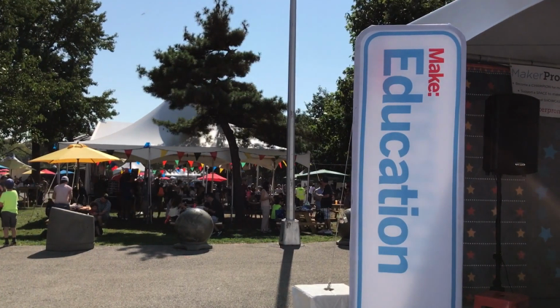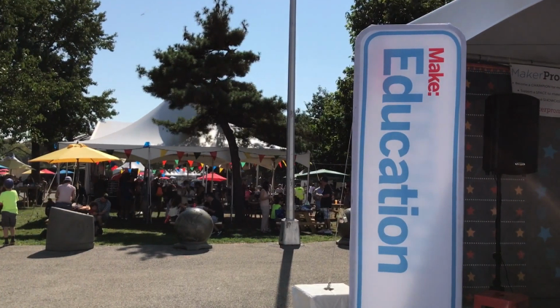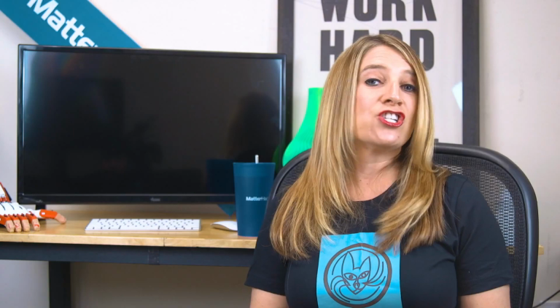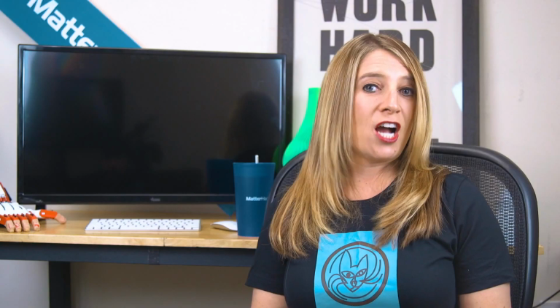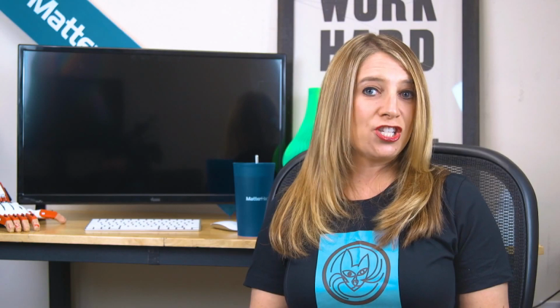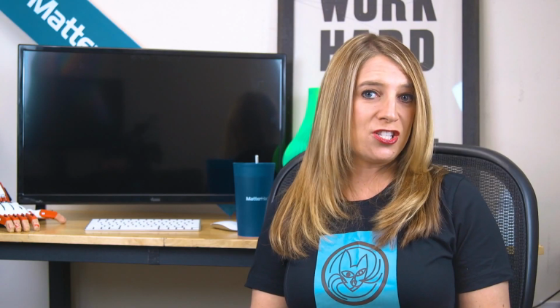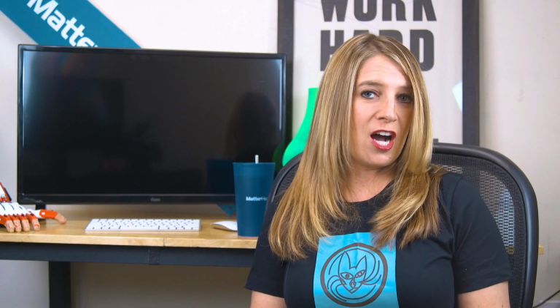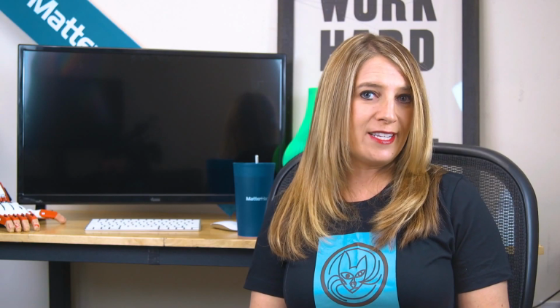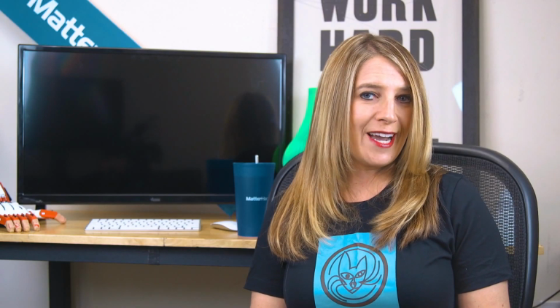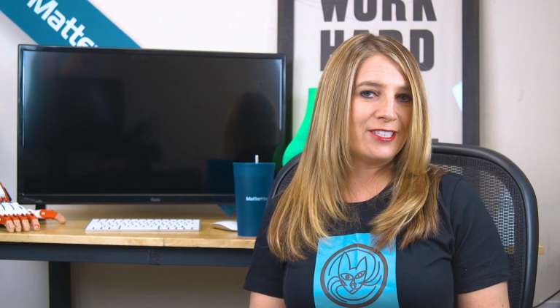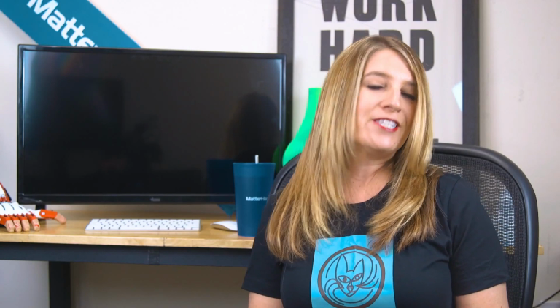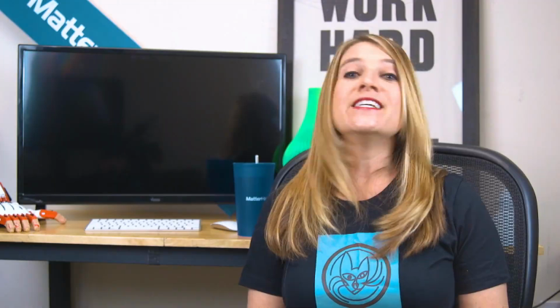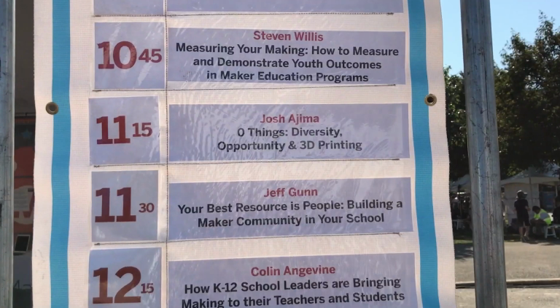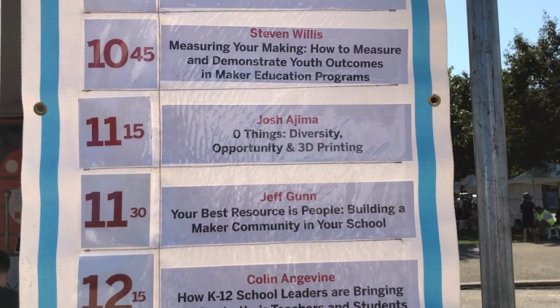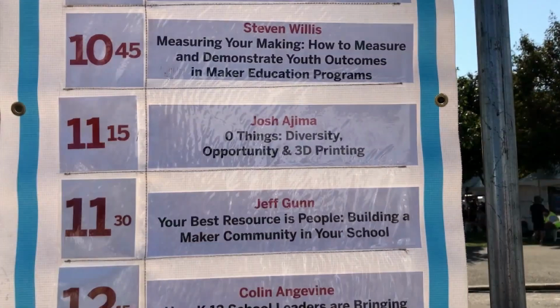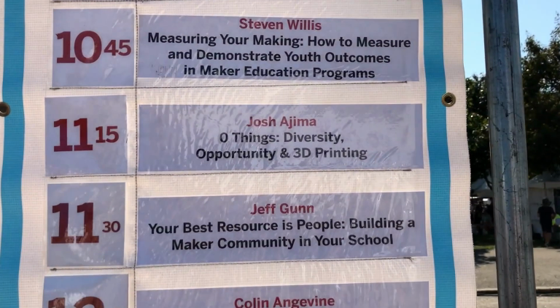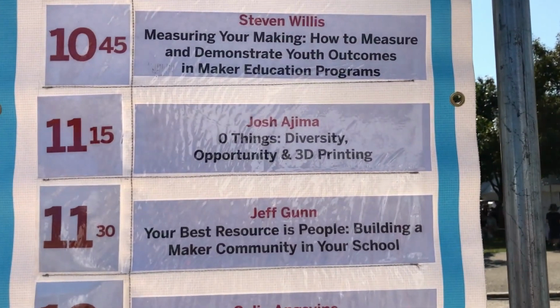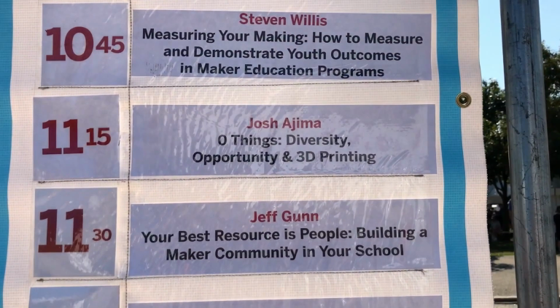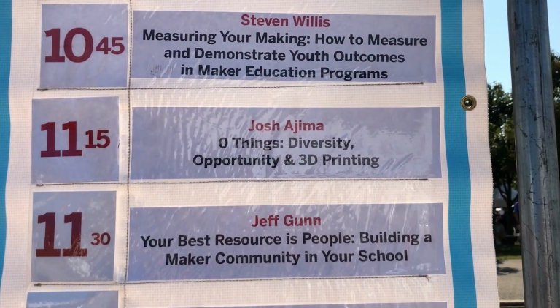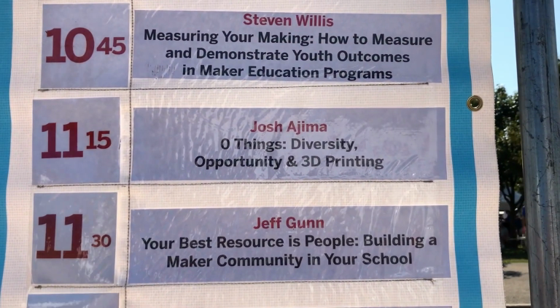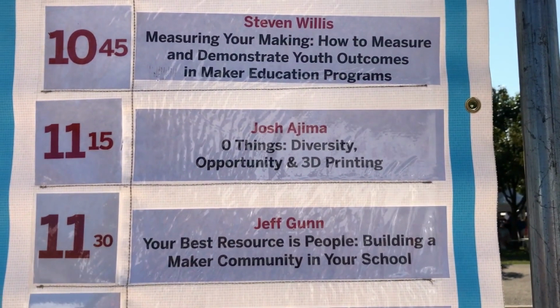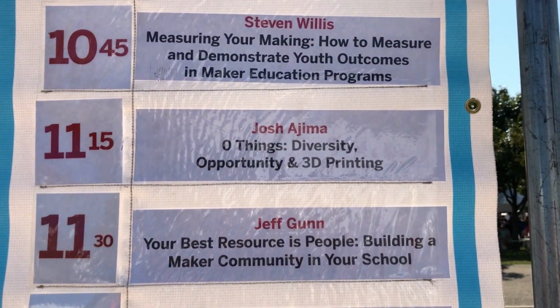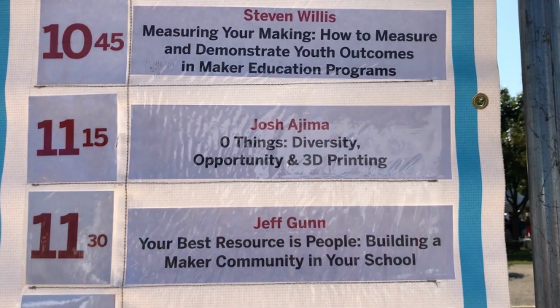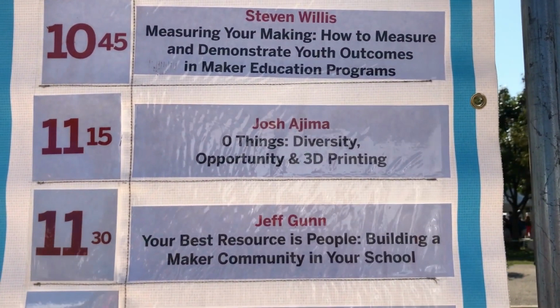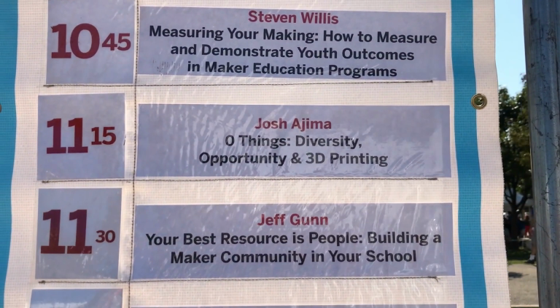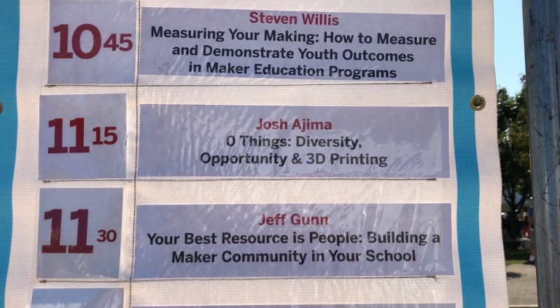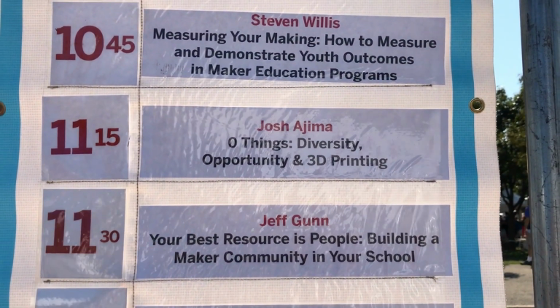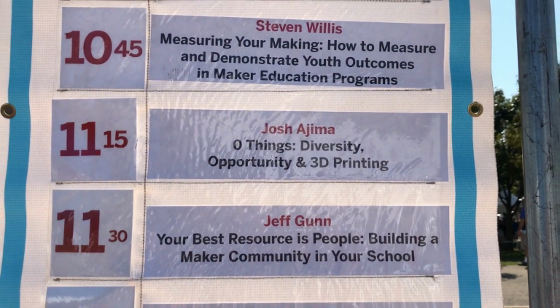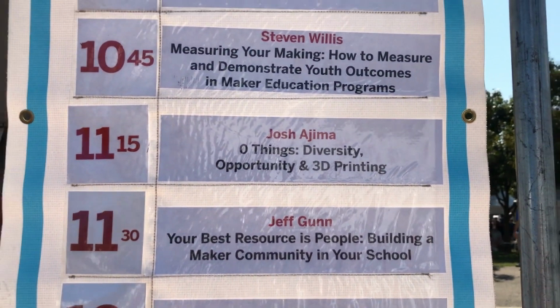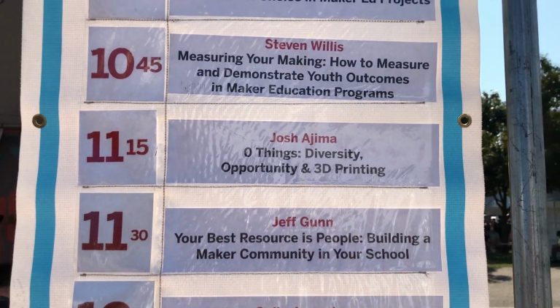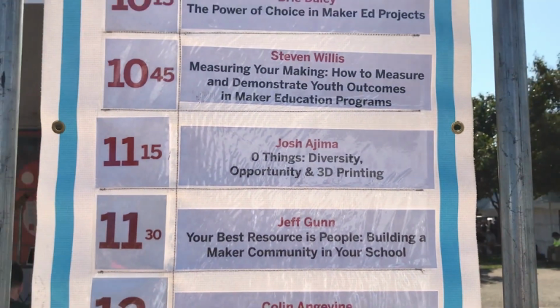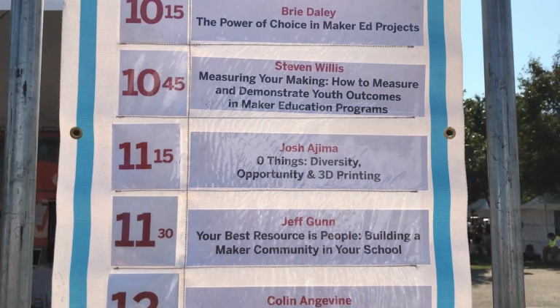One of my priorities at Maker Faire New York was to catch Josh's talk entitled Zero Things, Diversity, Opportunity, and 3D Printing.